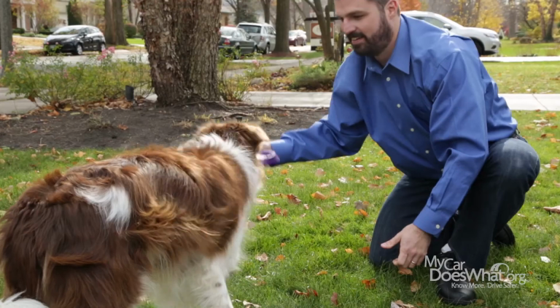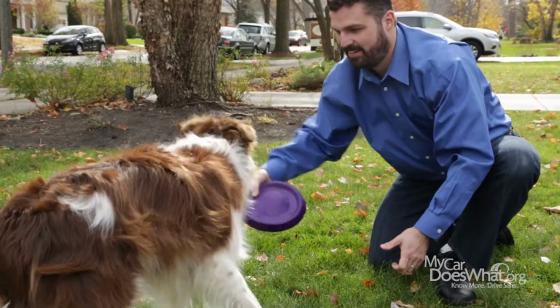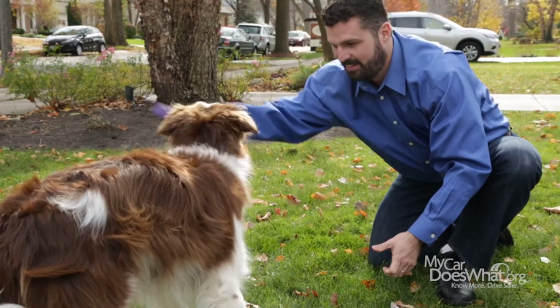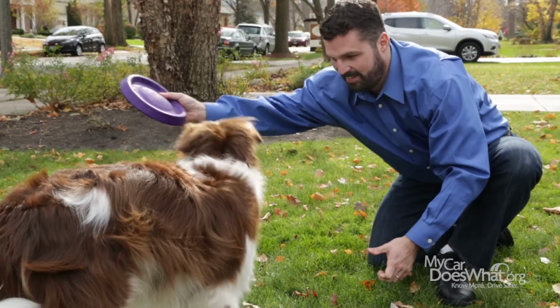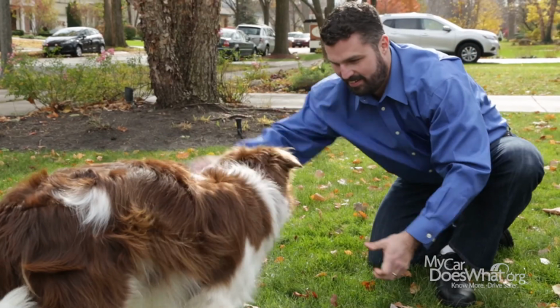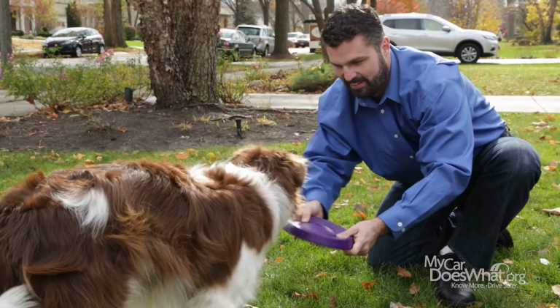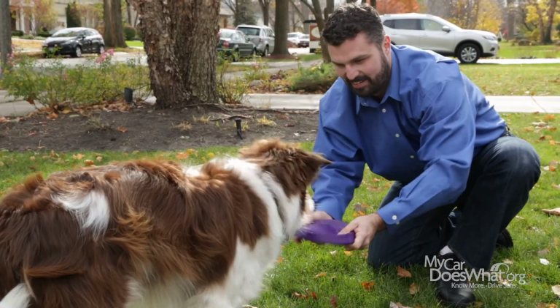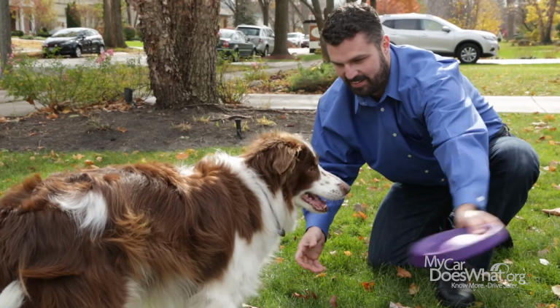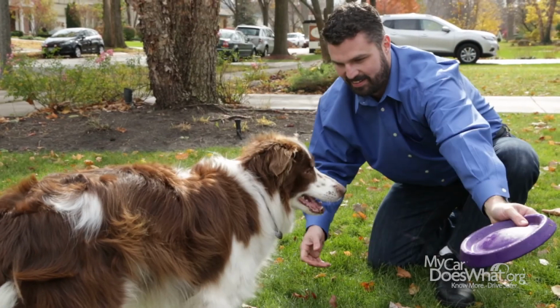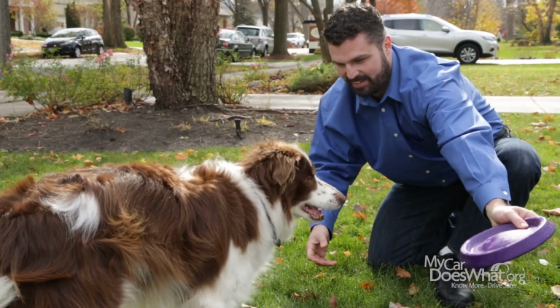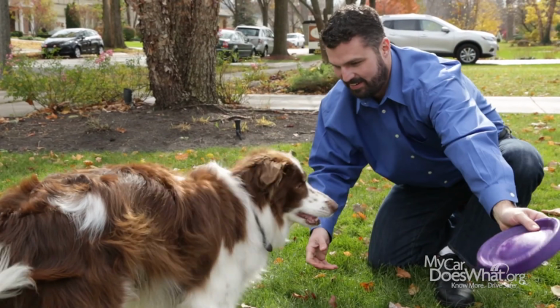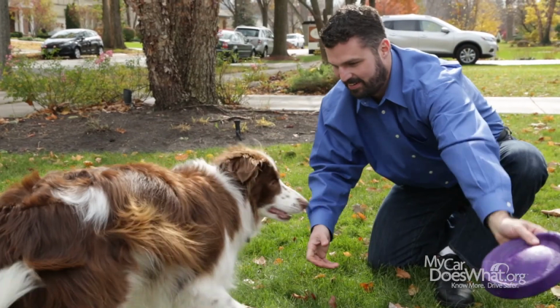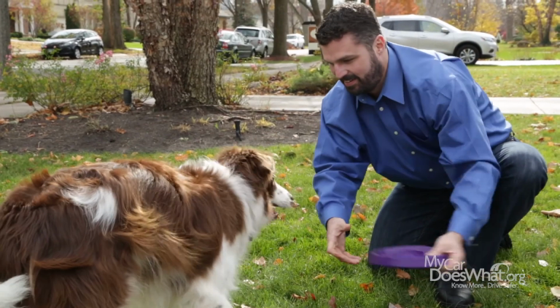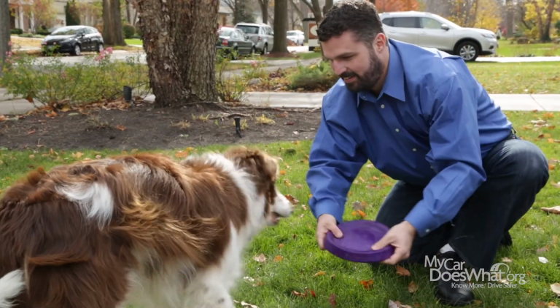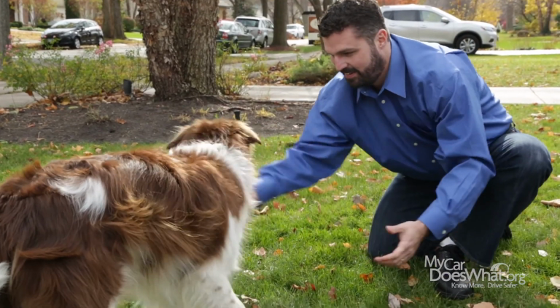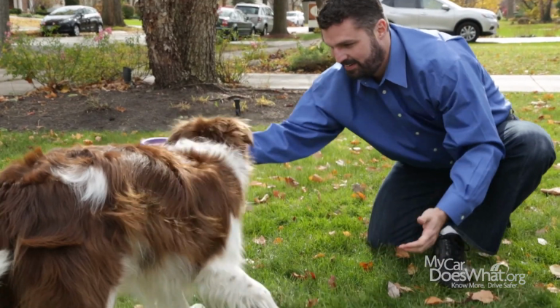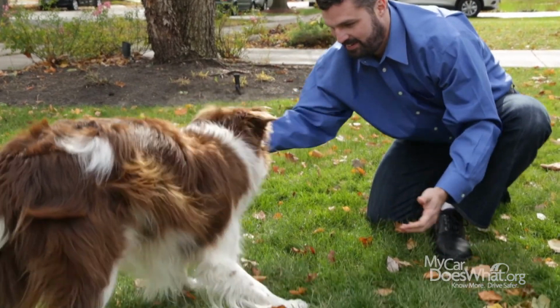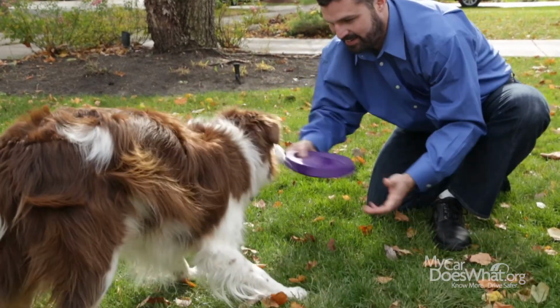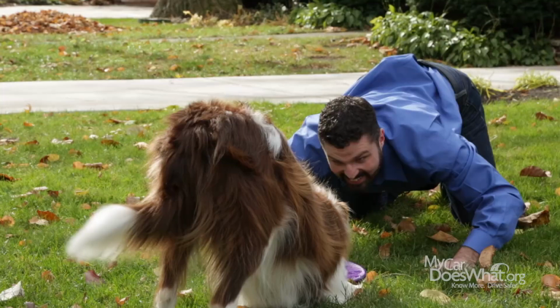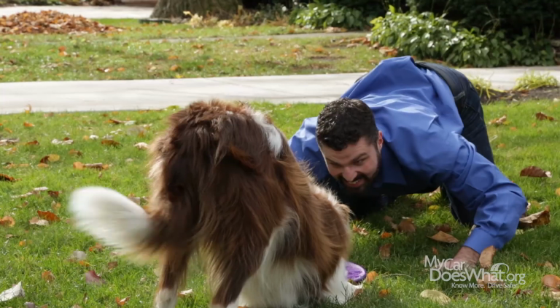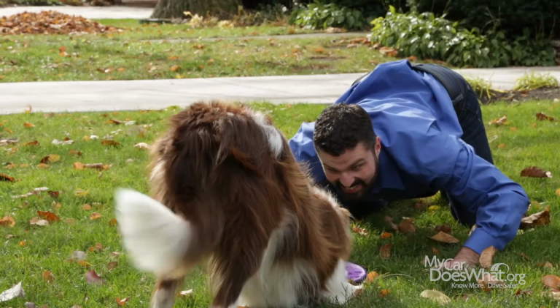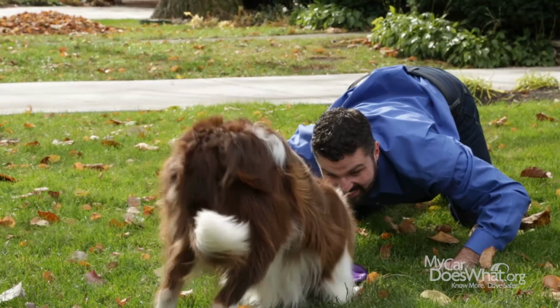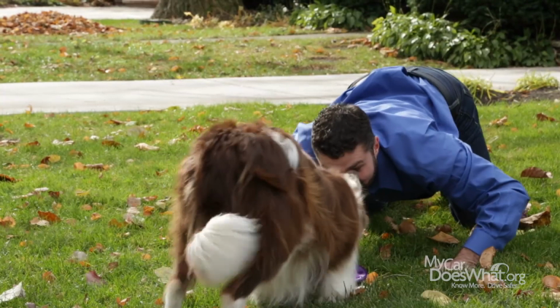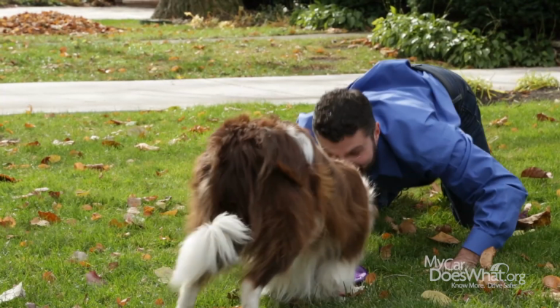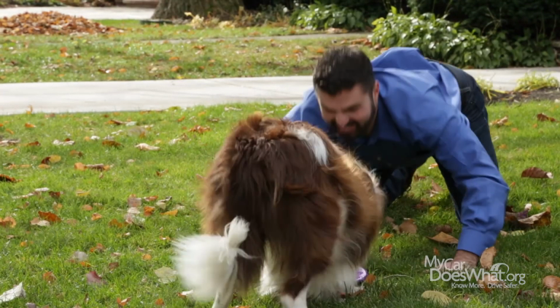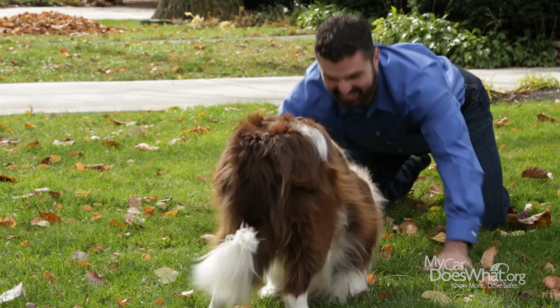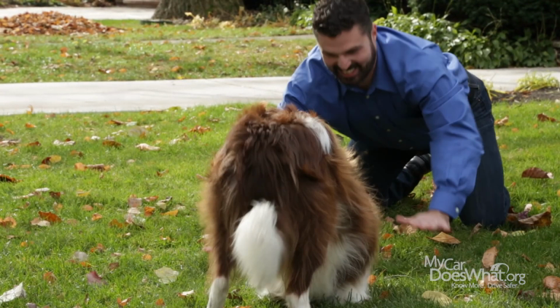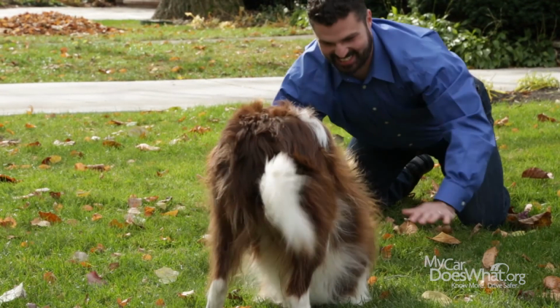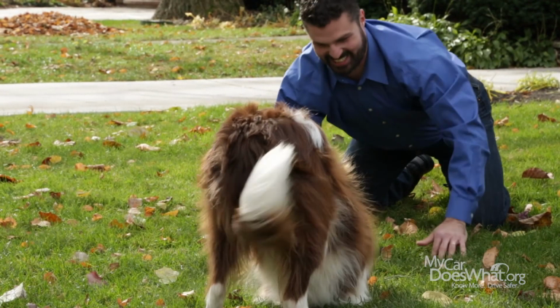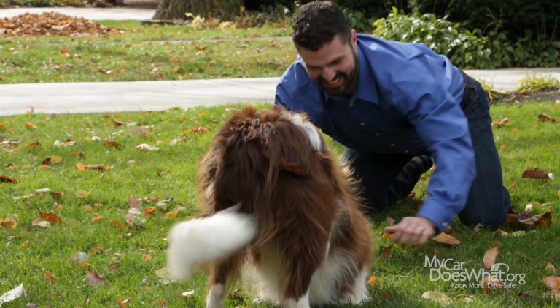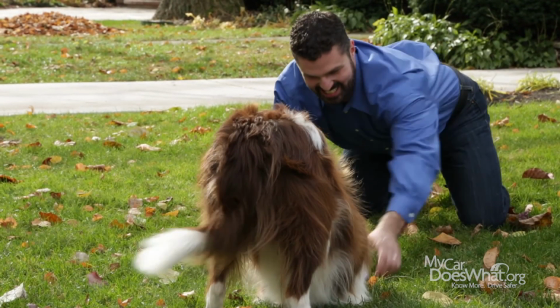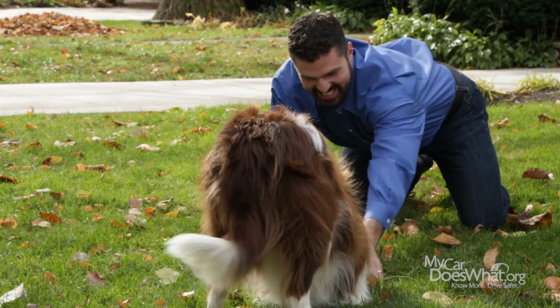Hey, see those two playing Frisbee? The real cute one? Now look to the other guy. That's me. I'm Rick. And that's Scout.